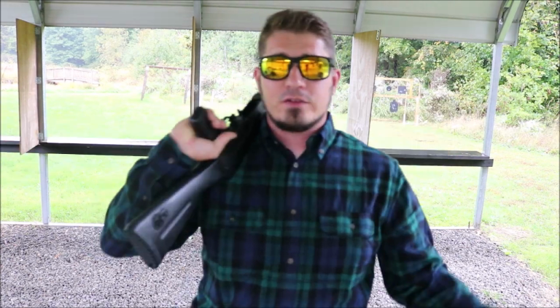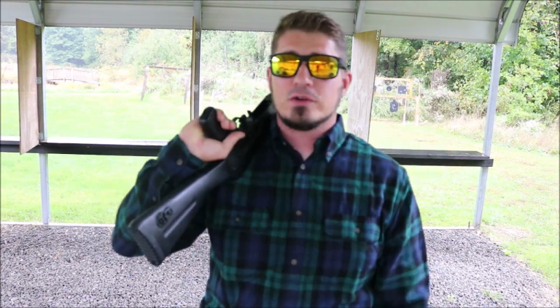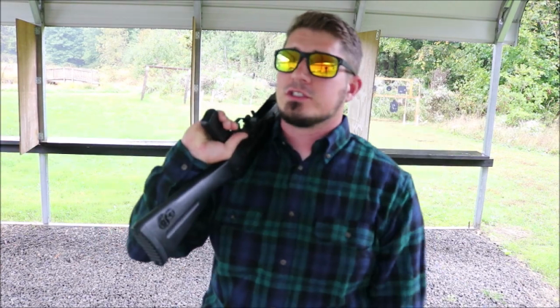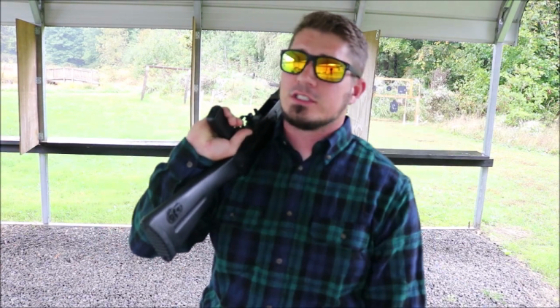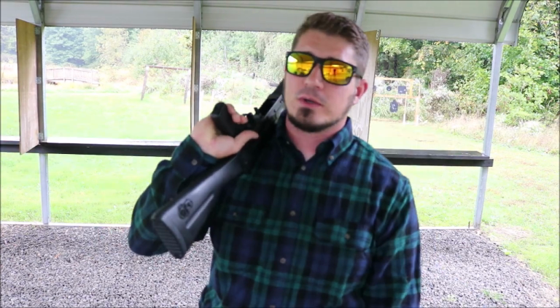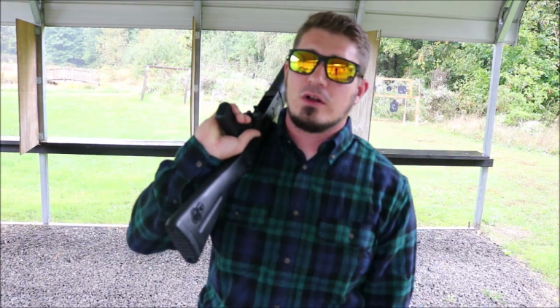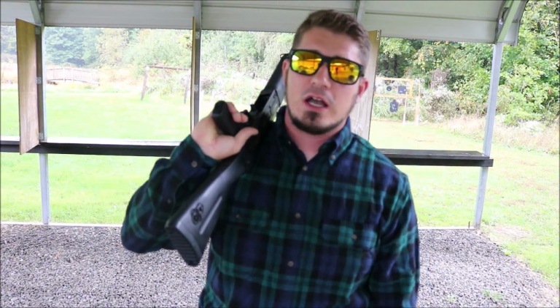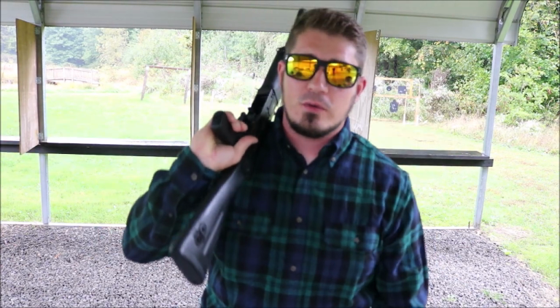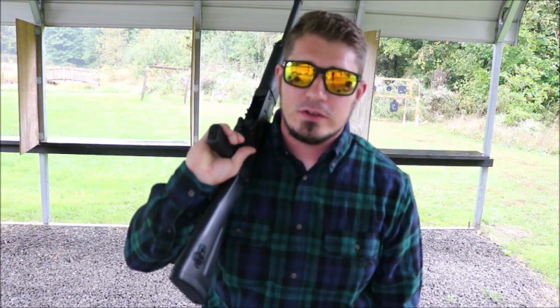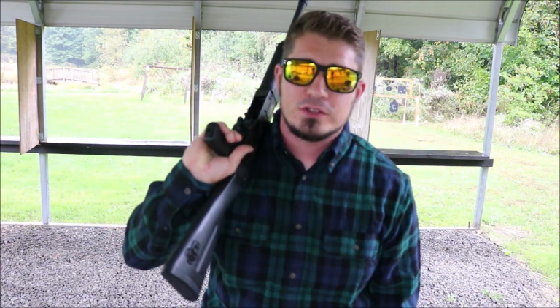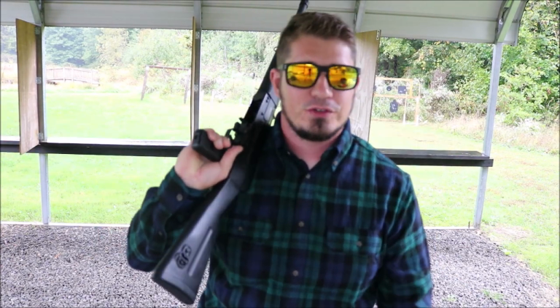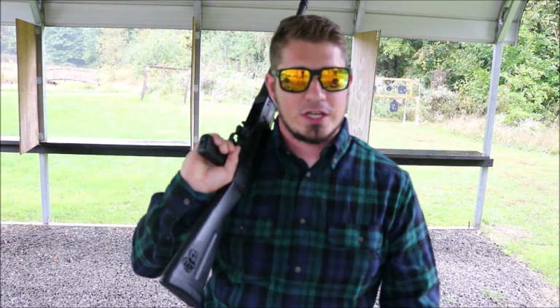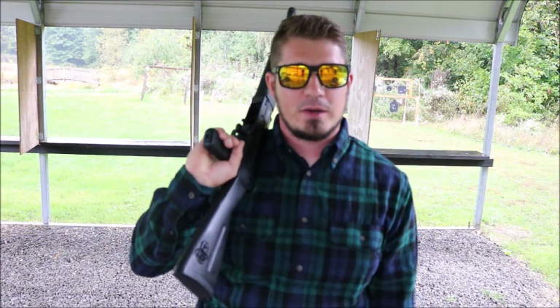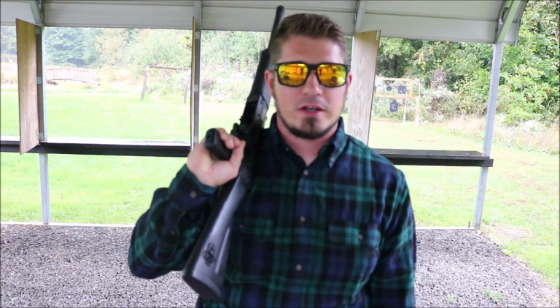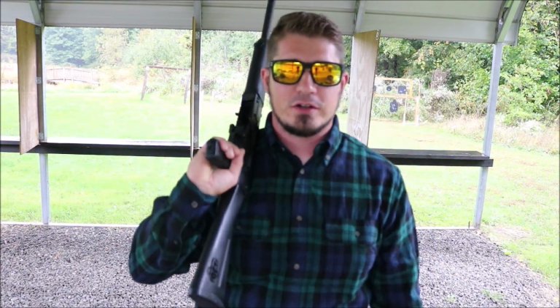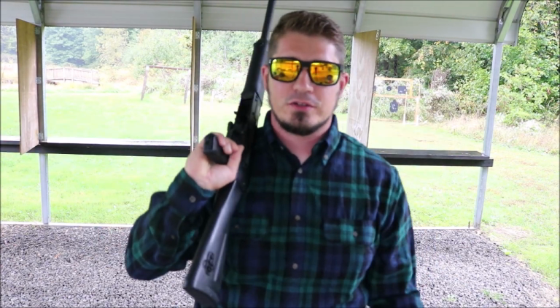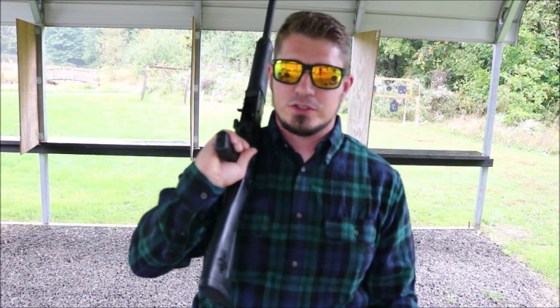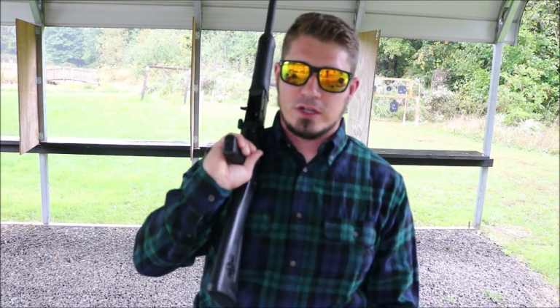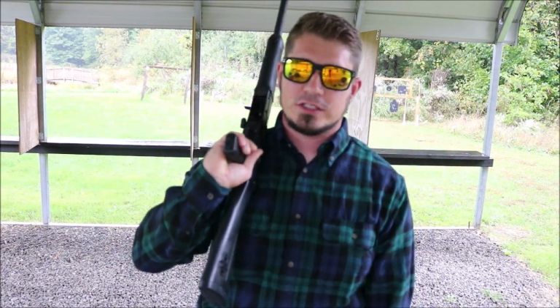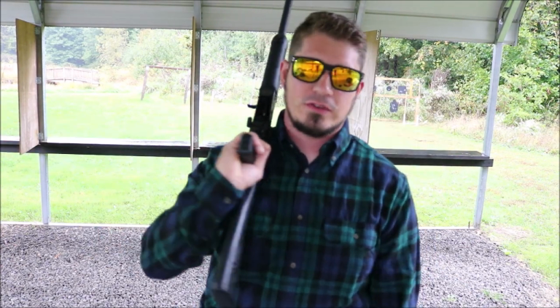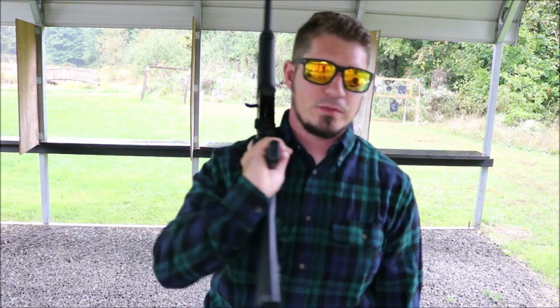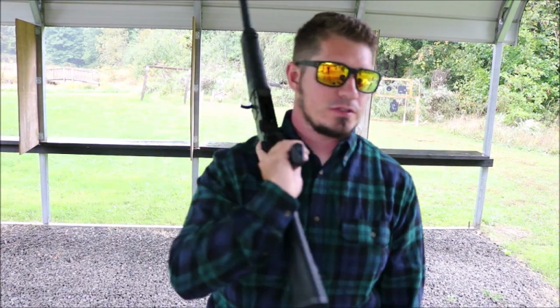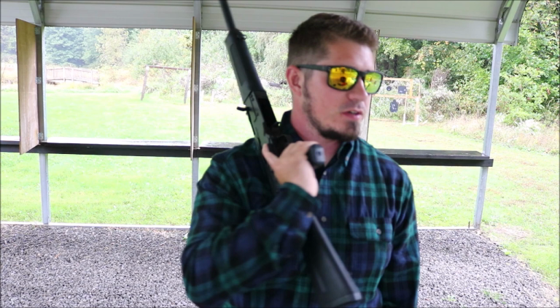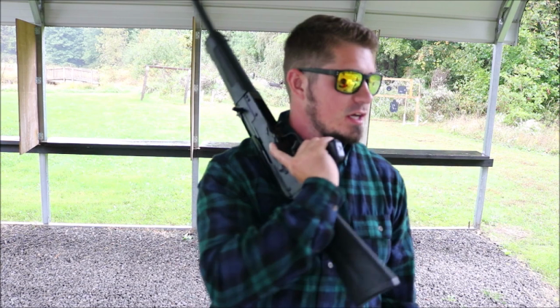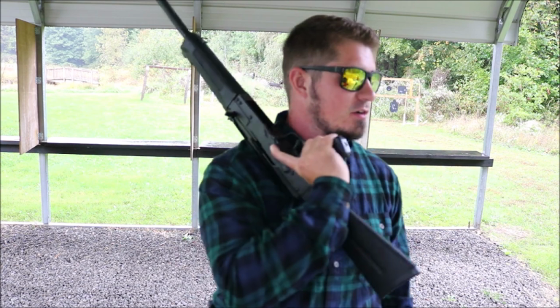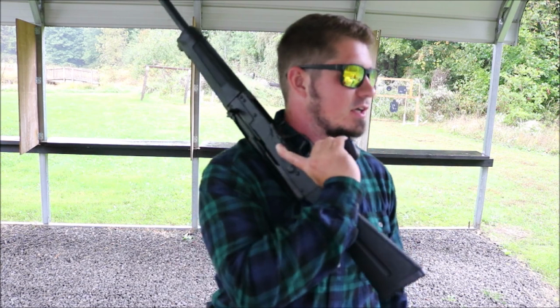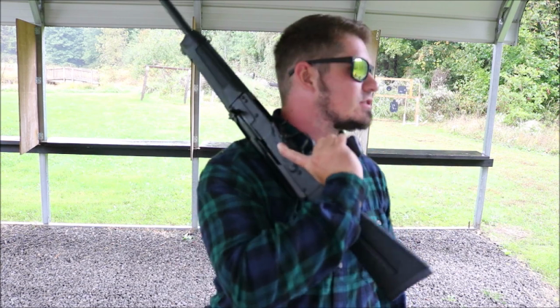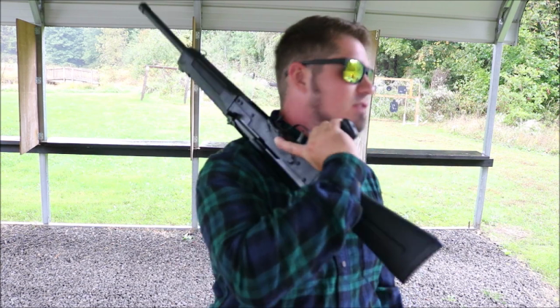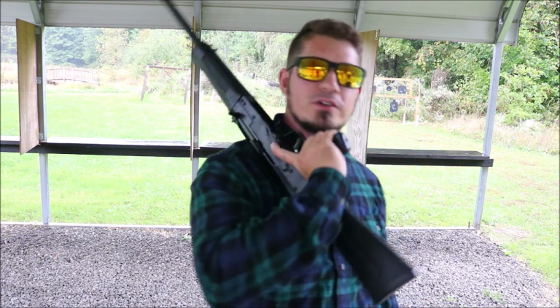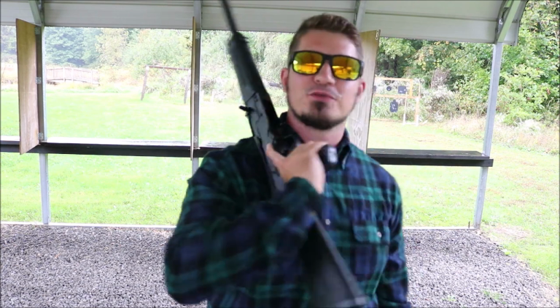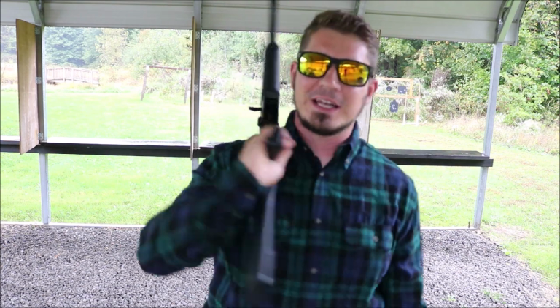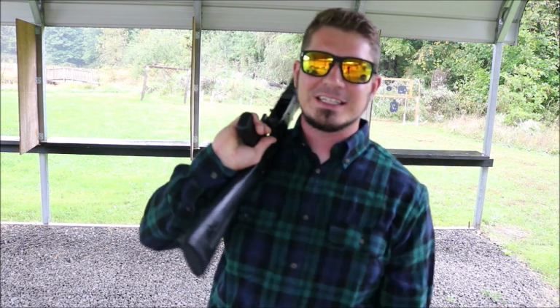Just typical Ohio weather — as soon as I come out here to shoot guns and film this video, it starts raining.